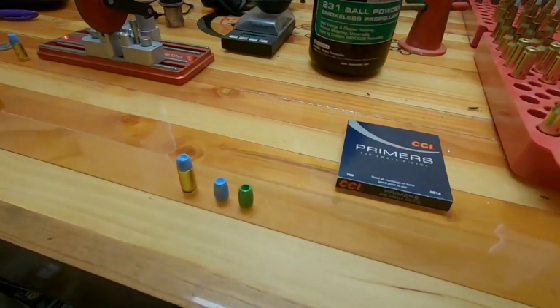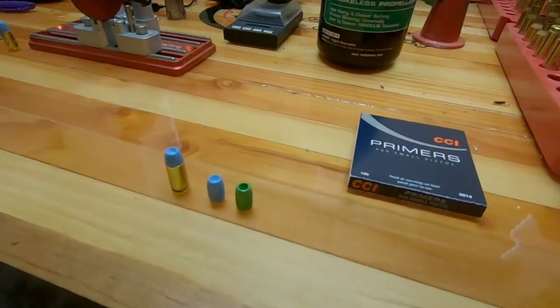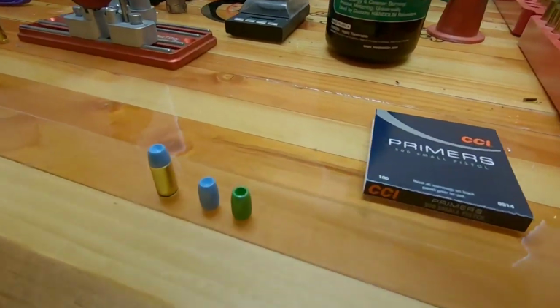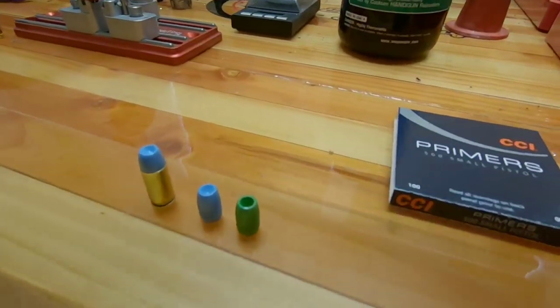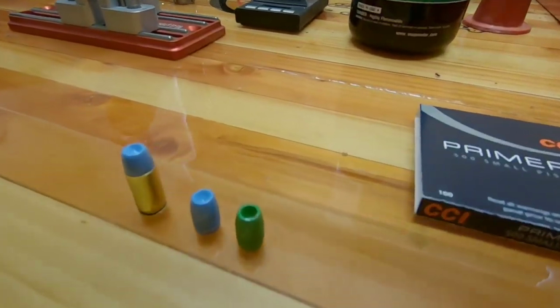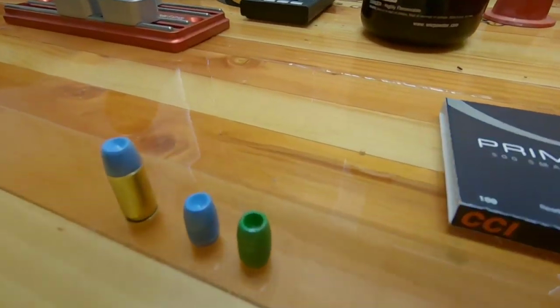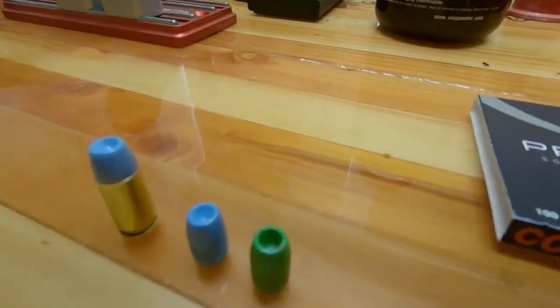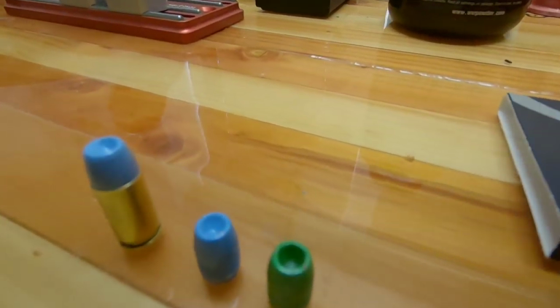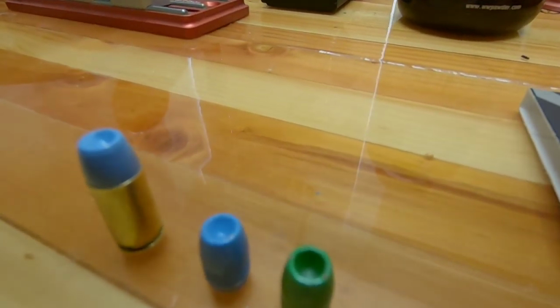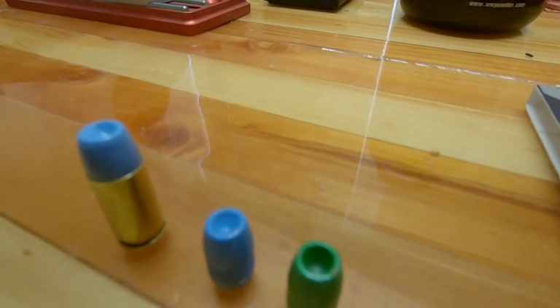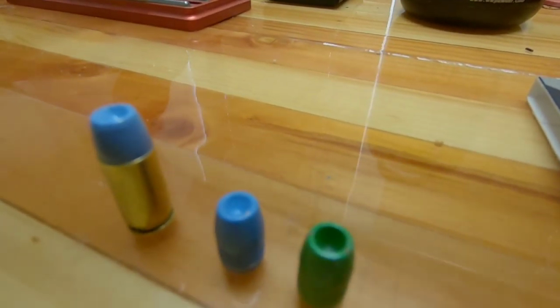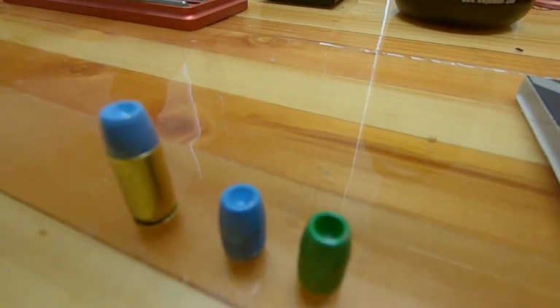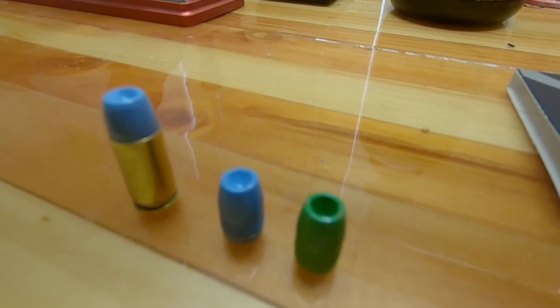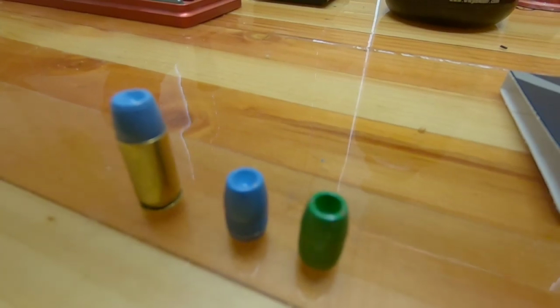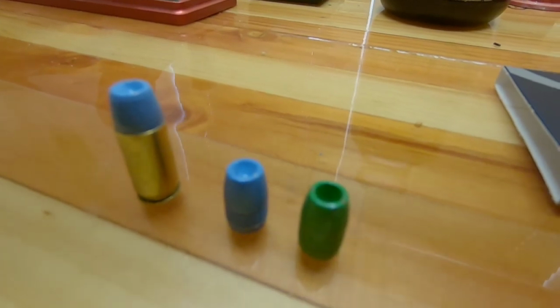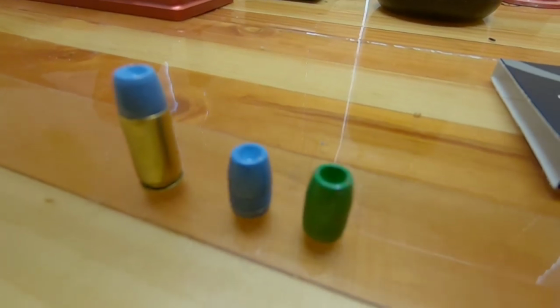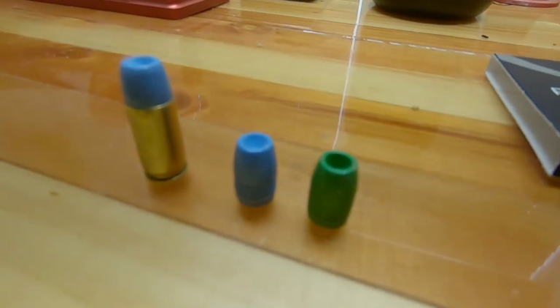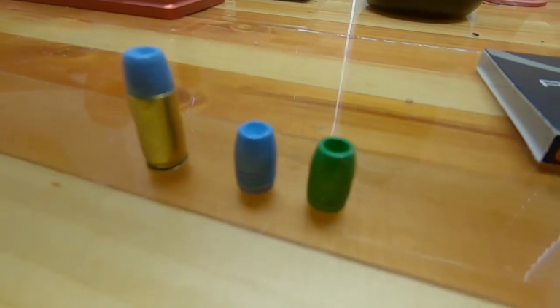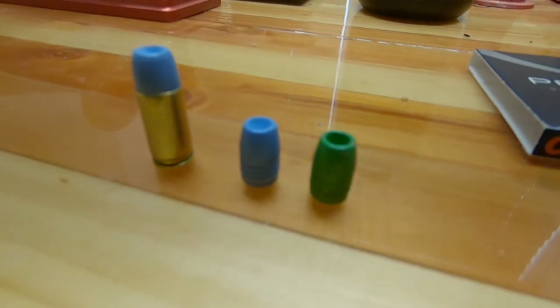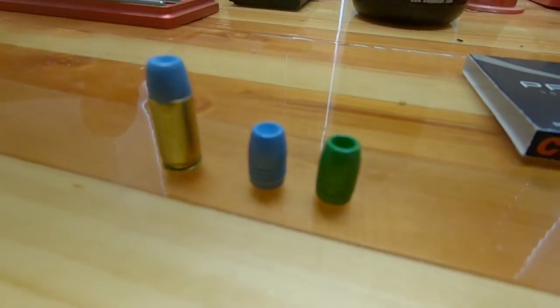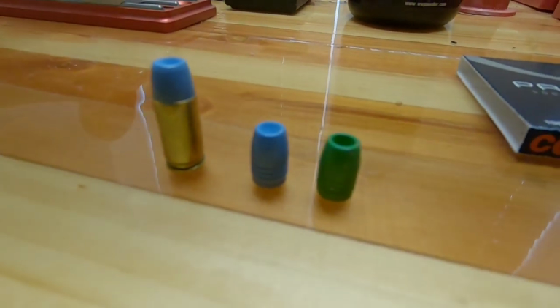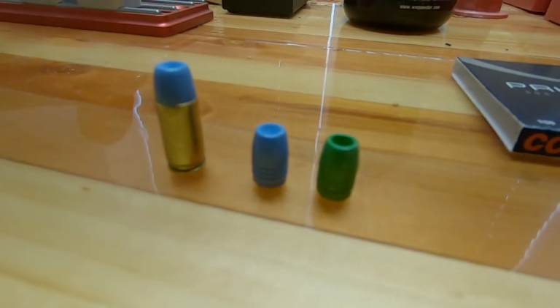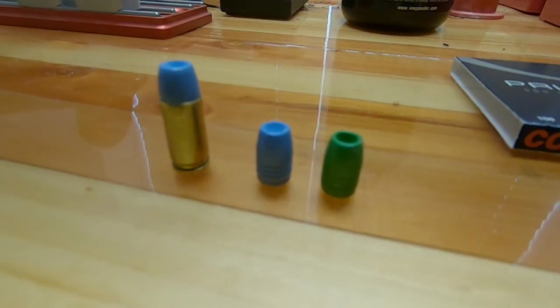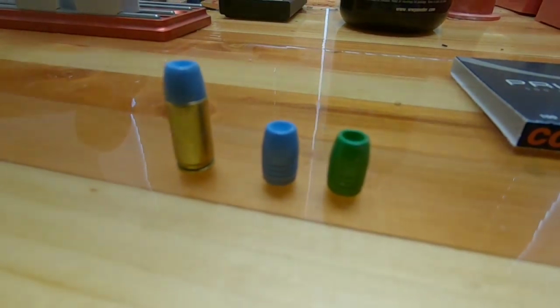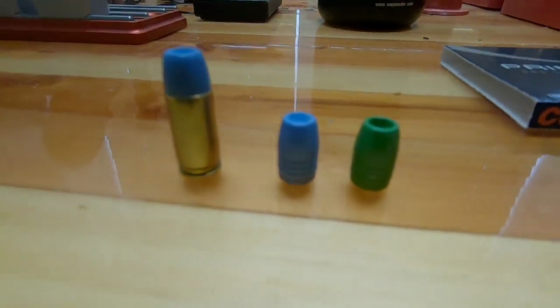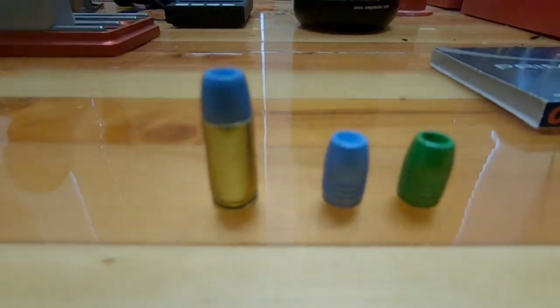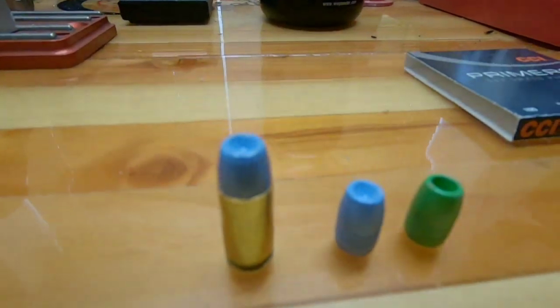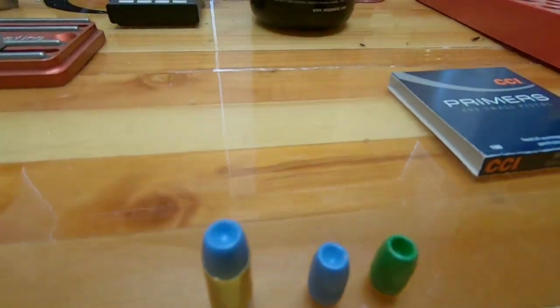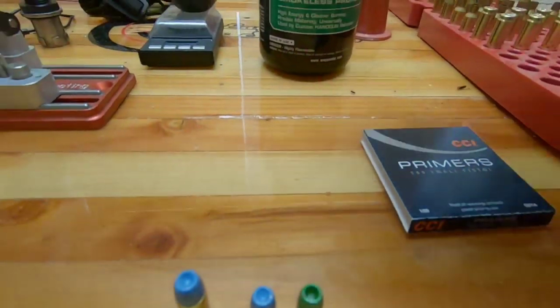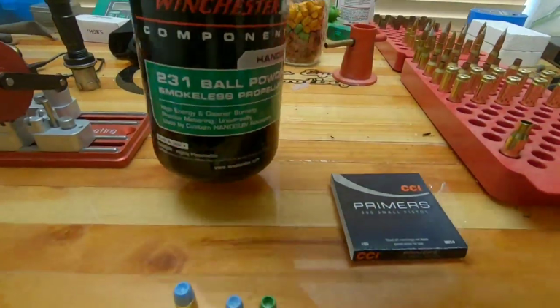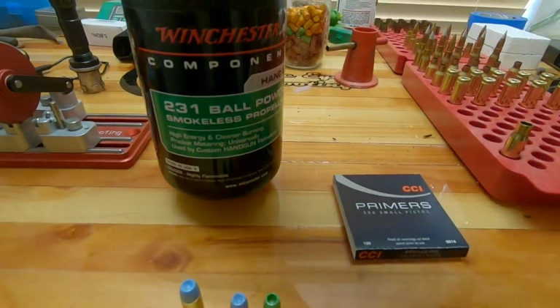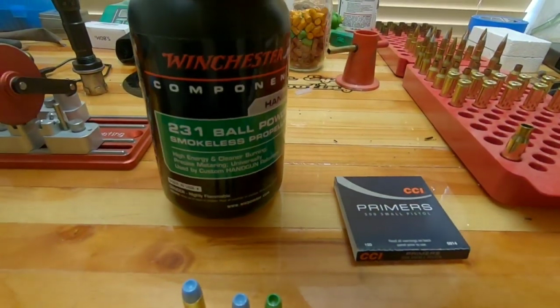What's up folks, we're going to do something a little different today and try out some expansion tests on a 9mm bullet, stick around.